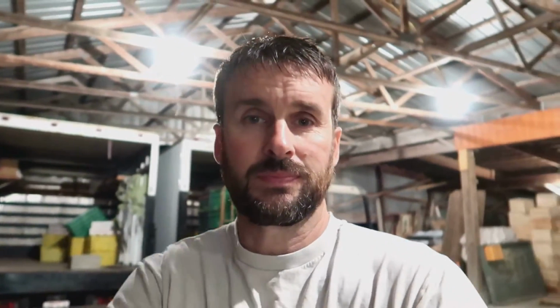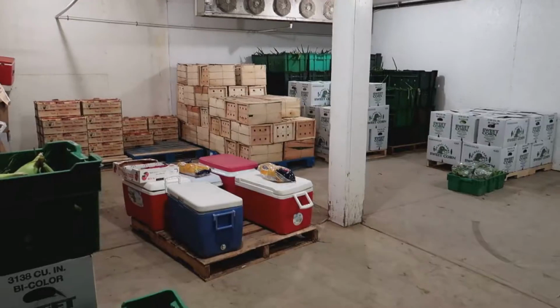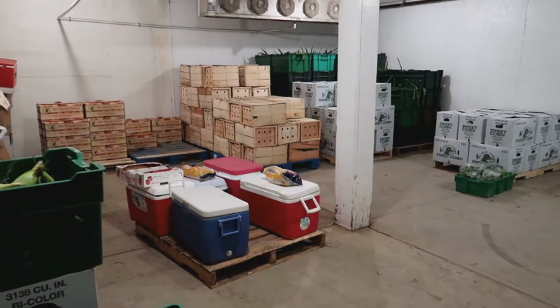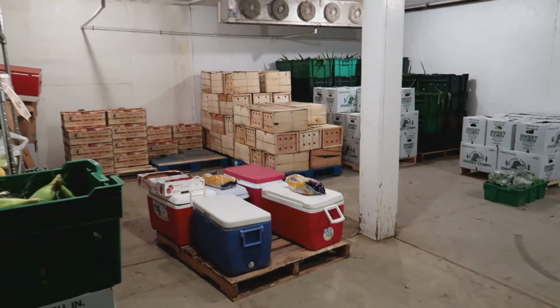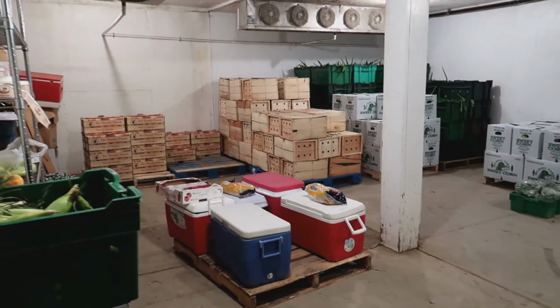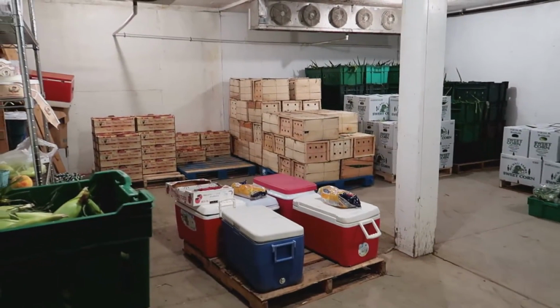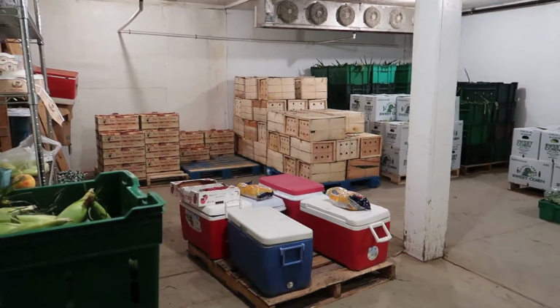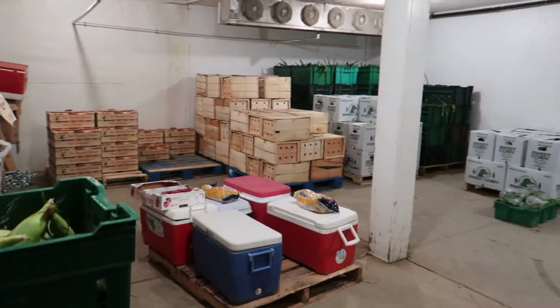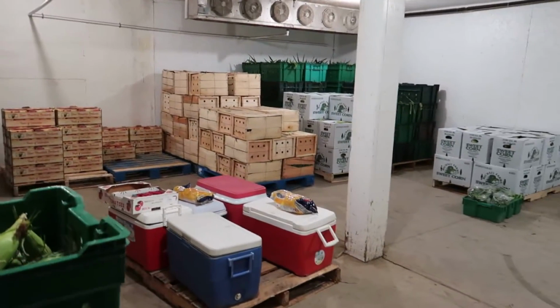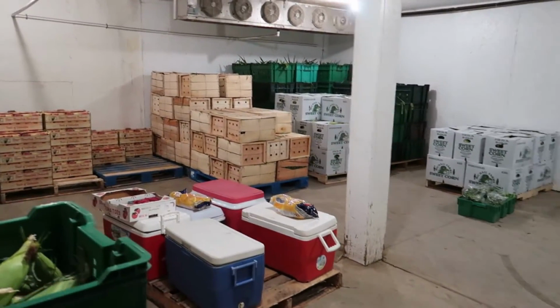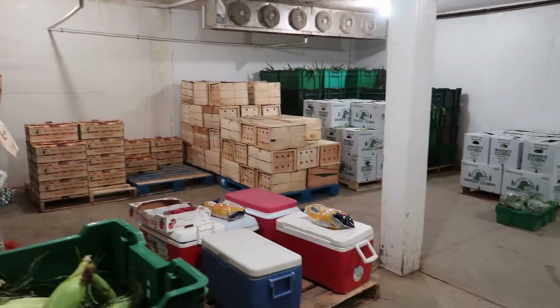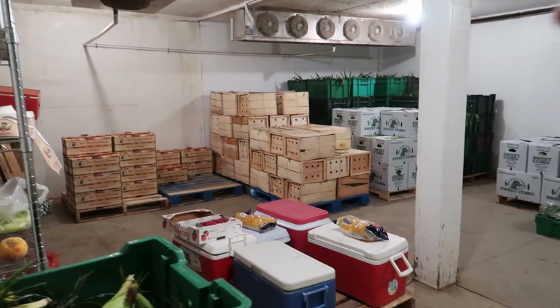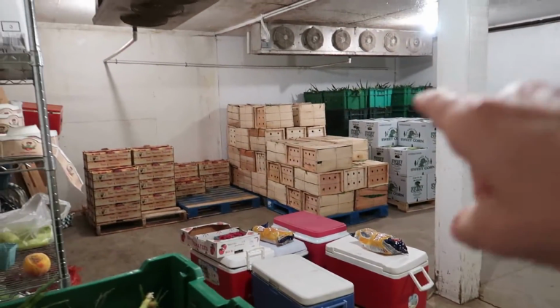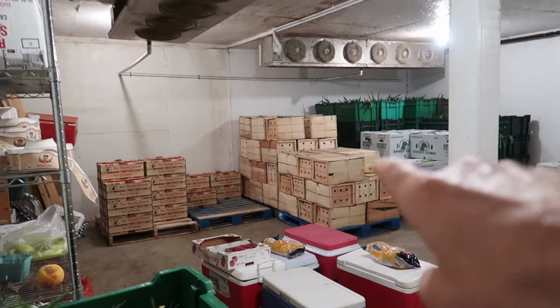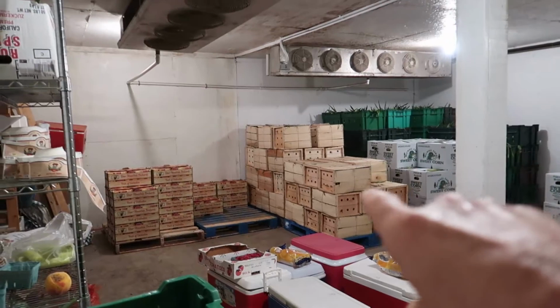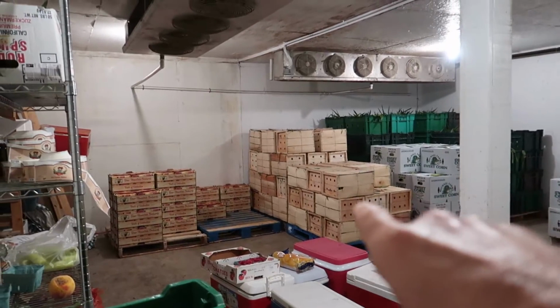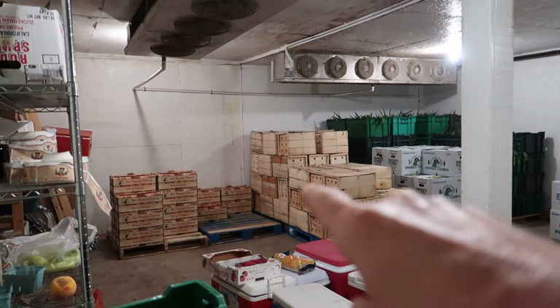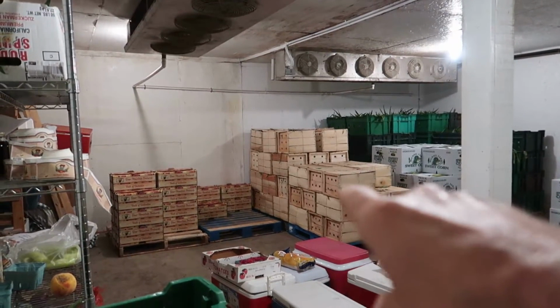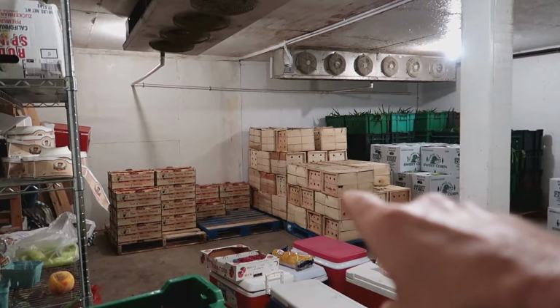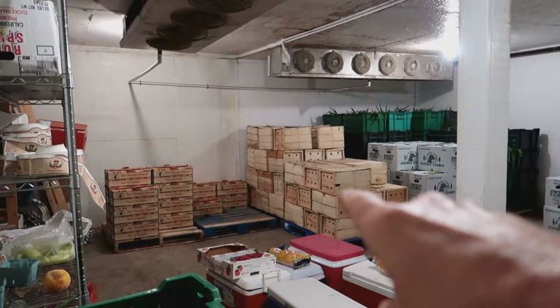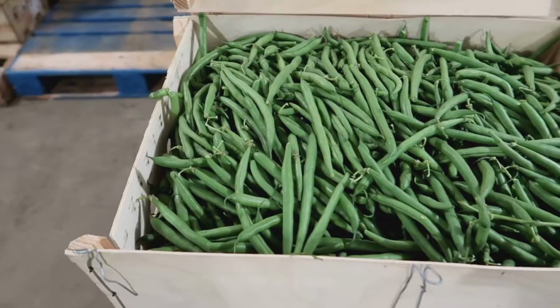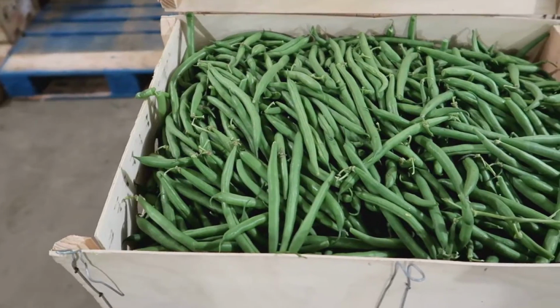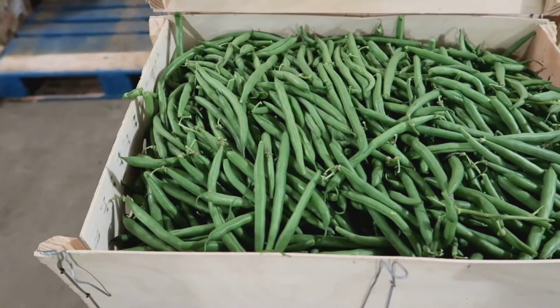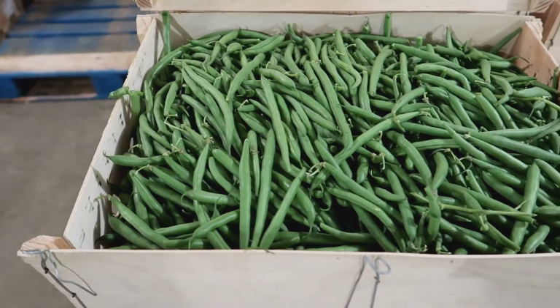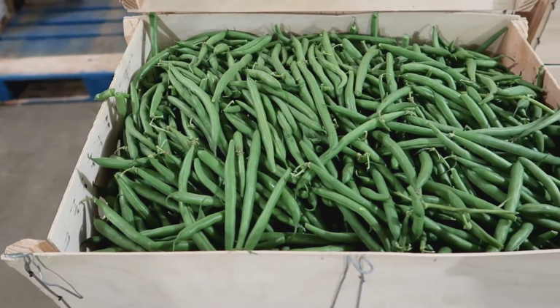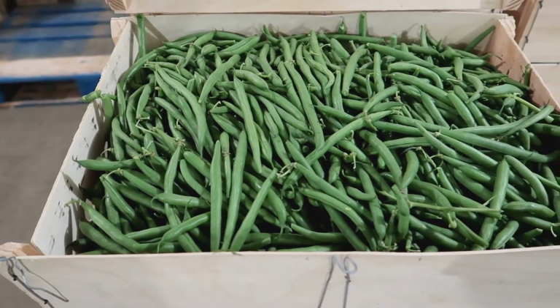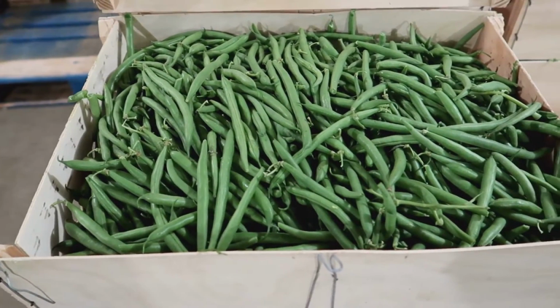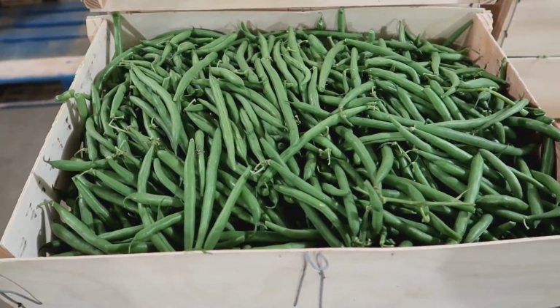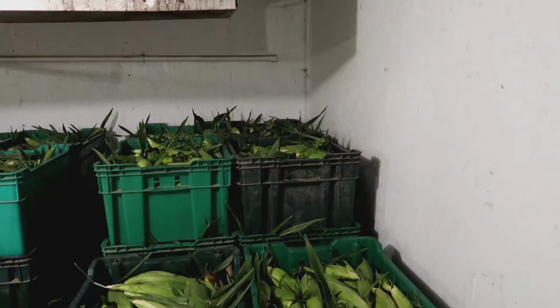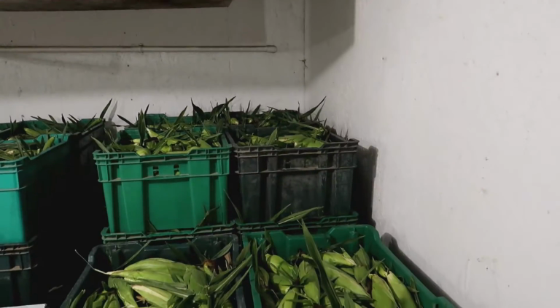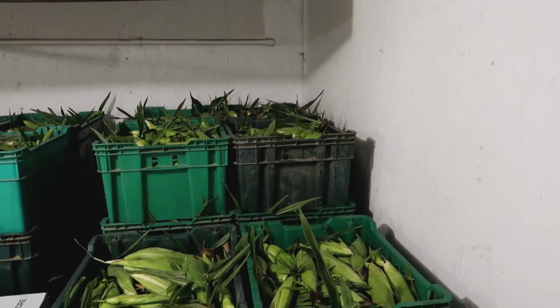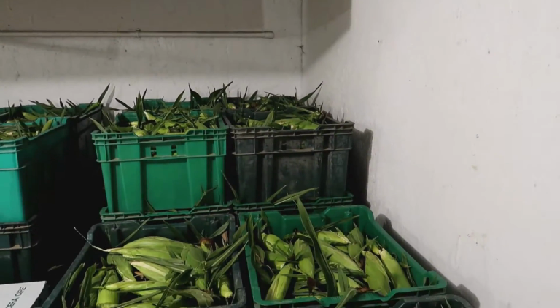We don't have a whole lot left in the cooler to get out today — just green beans and some sweet corn in the back there.